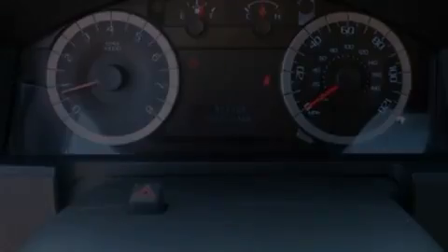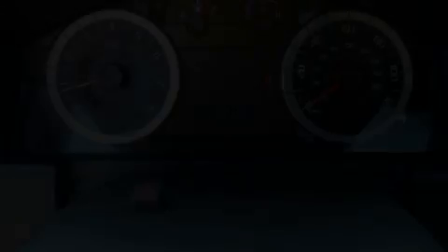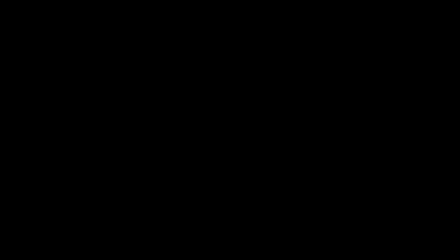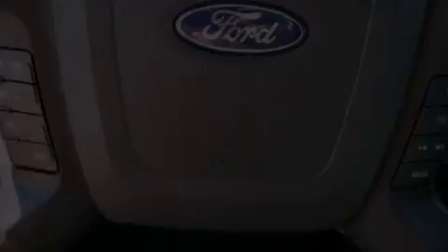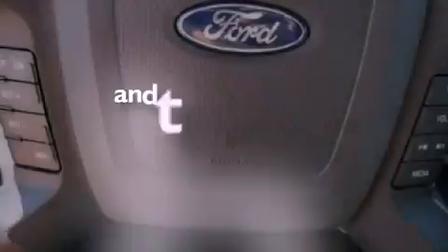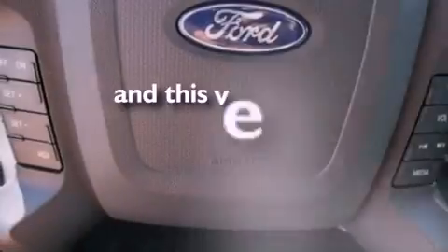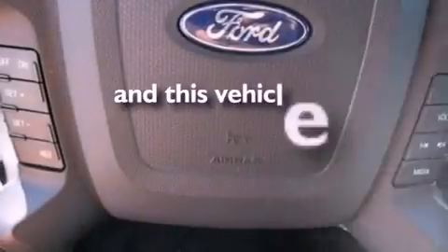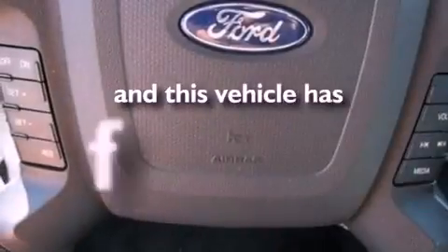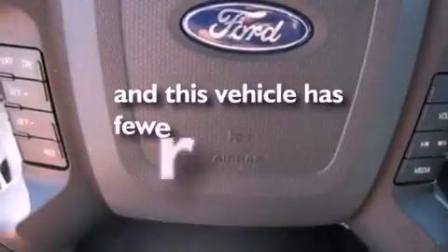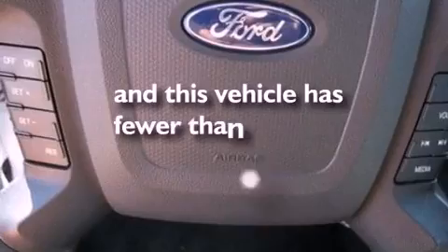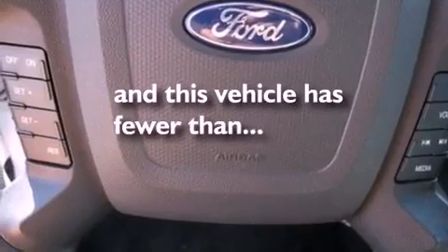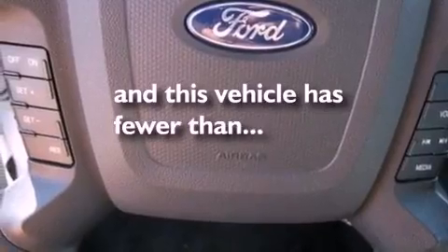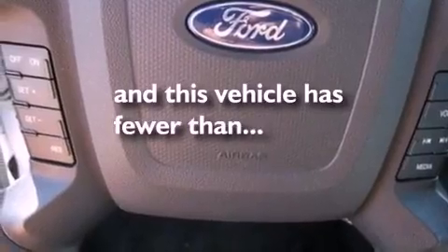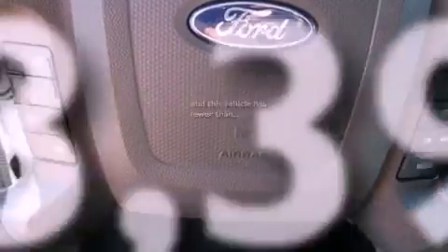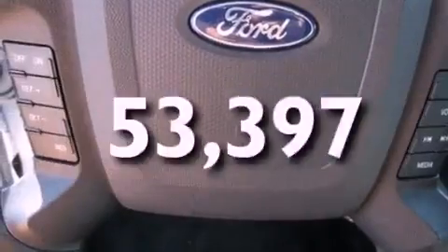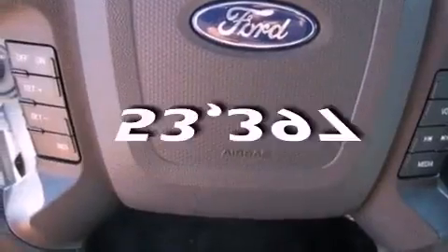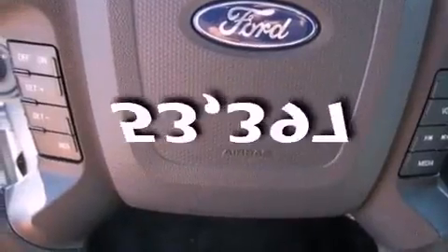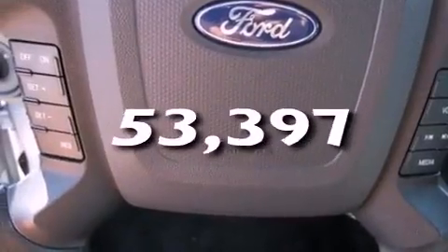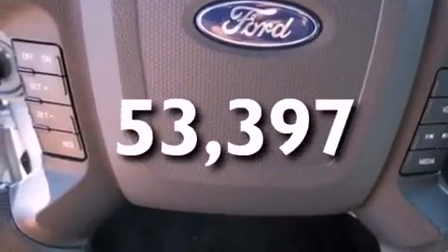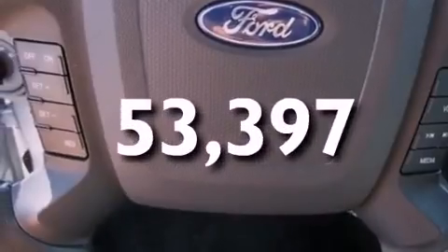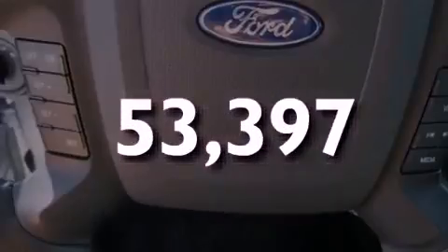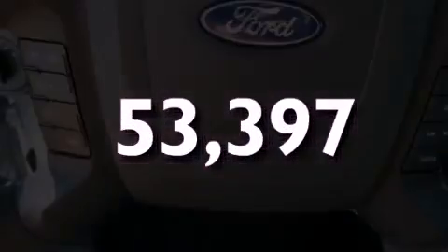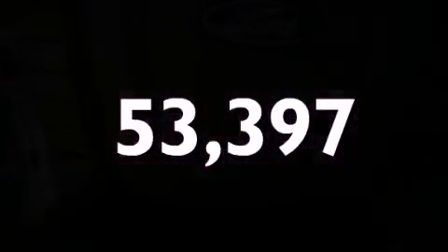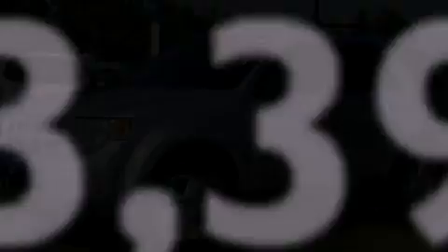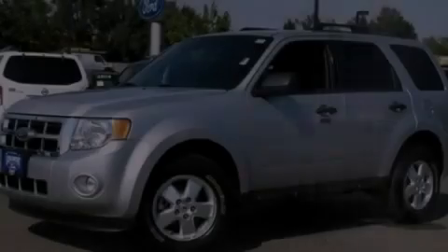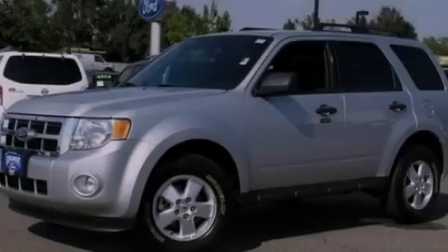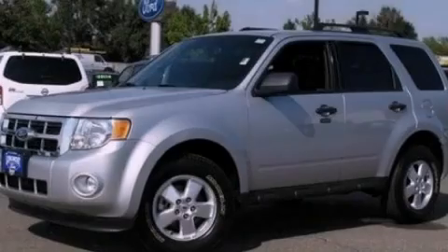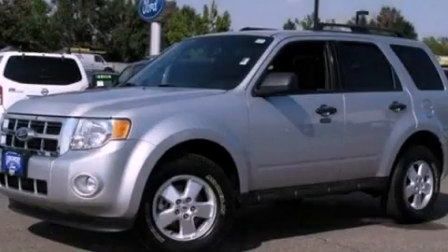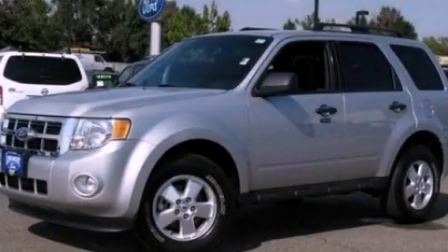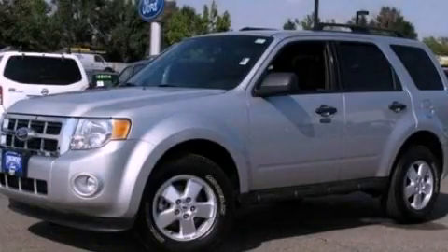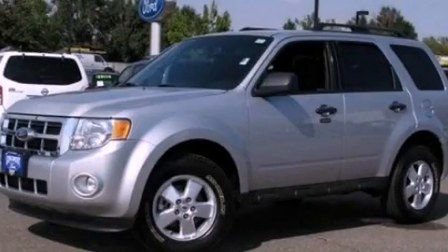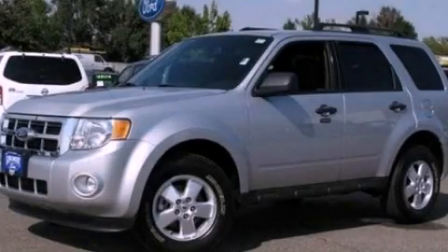This vehicle has fewer than 54,000 miles on the odometer. Please call today to reserve this vehicle for a test drive.